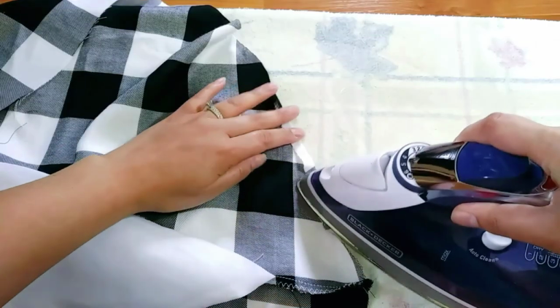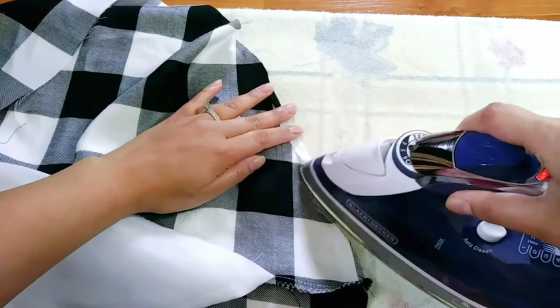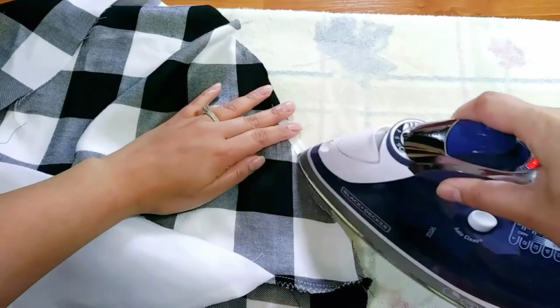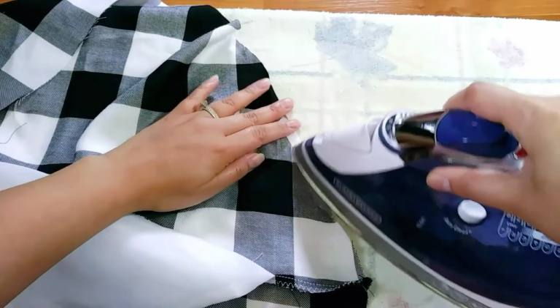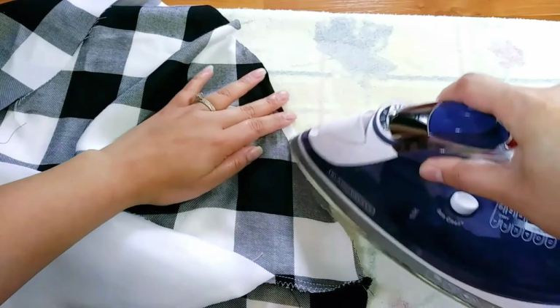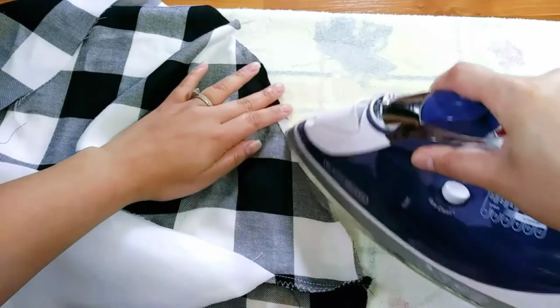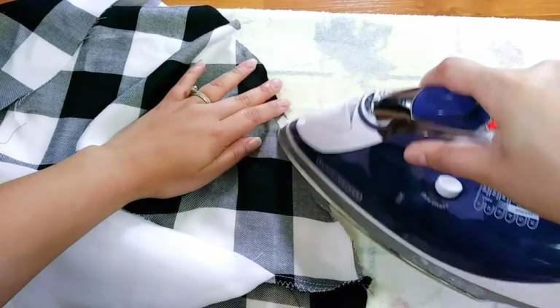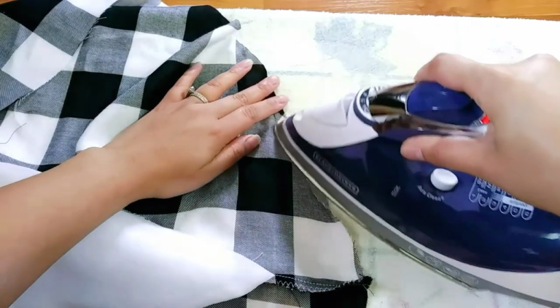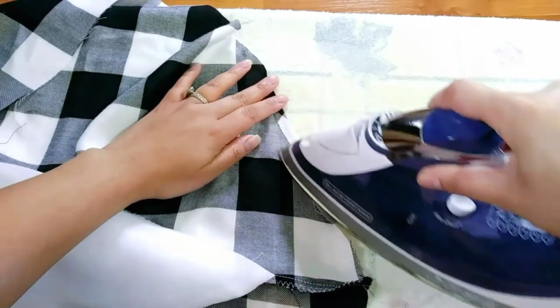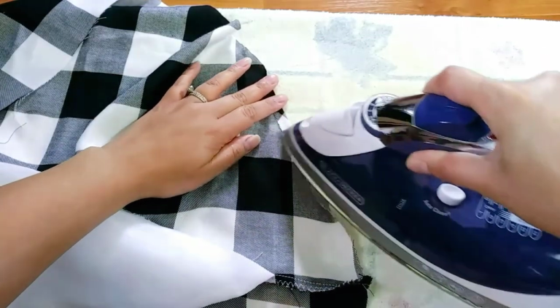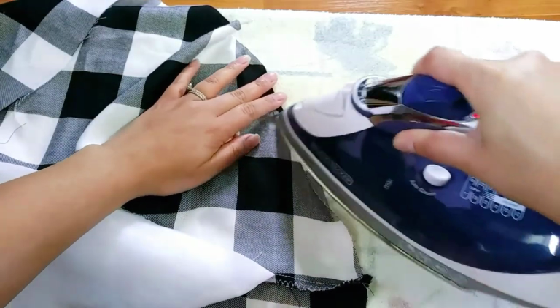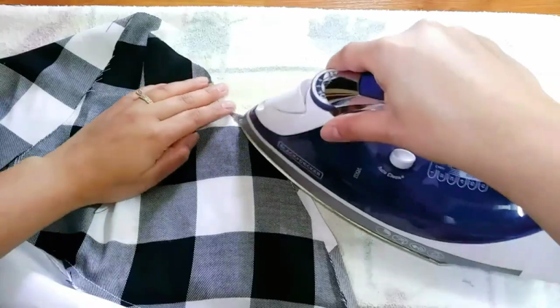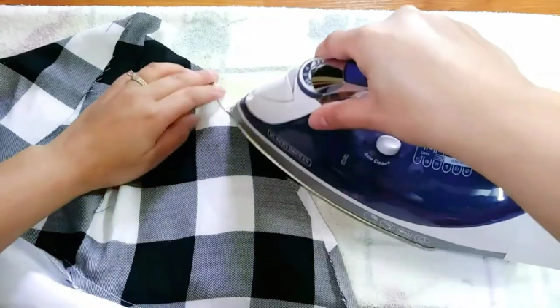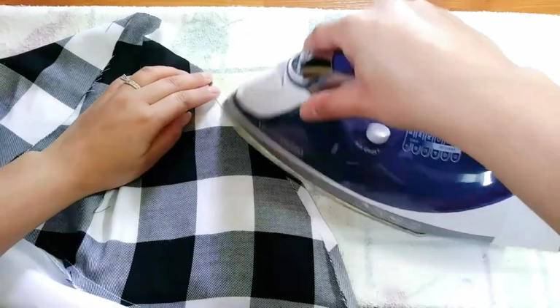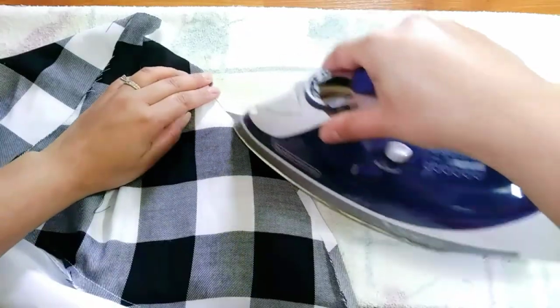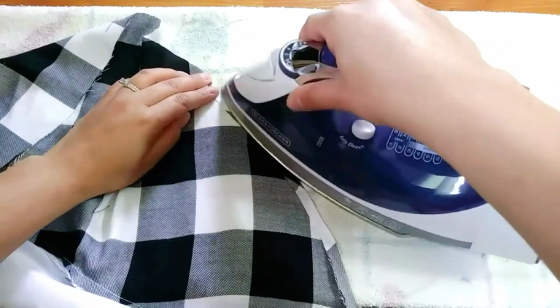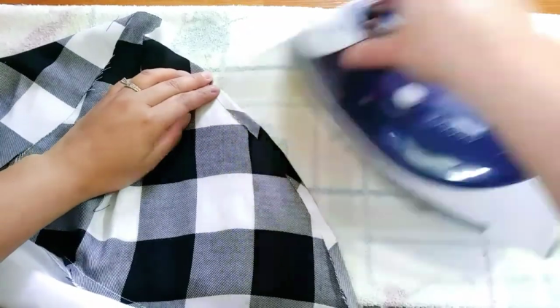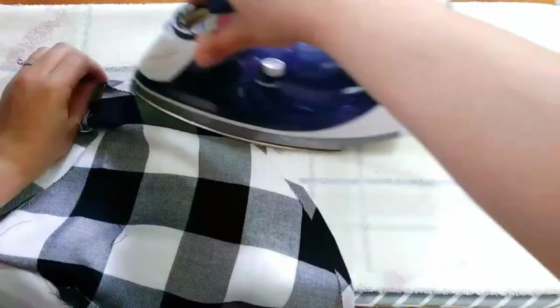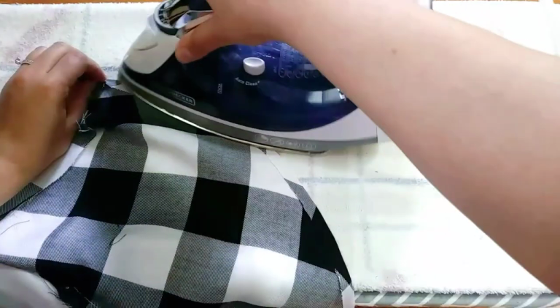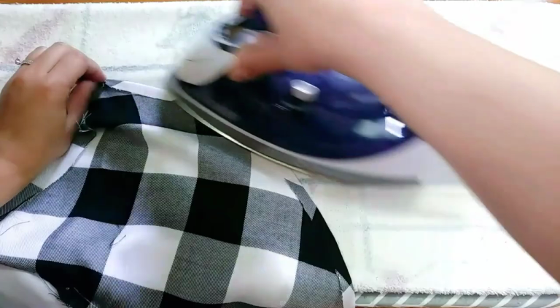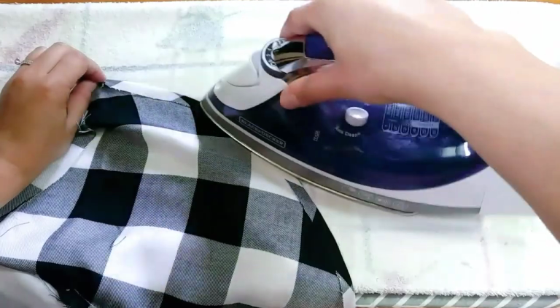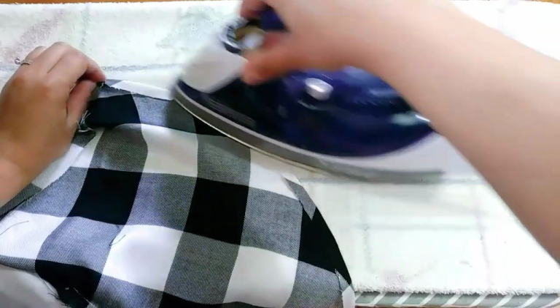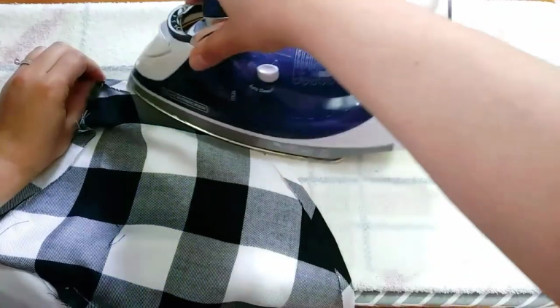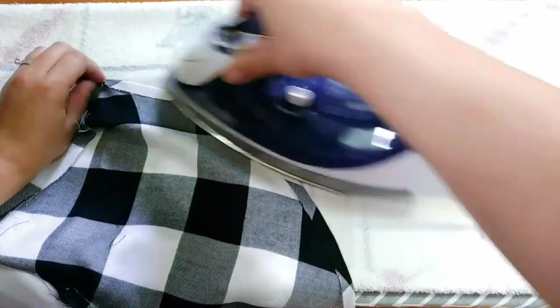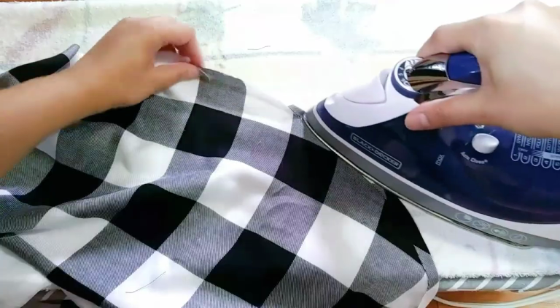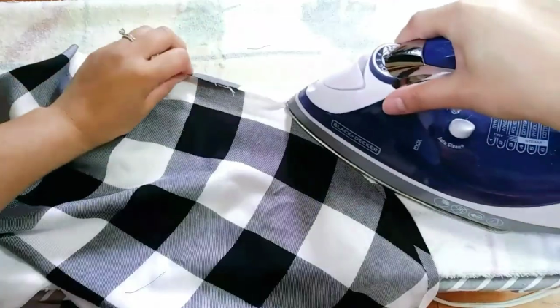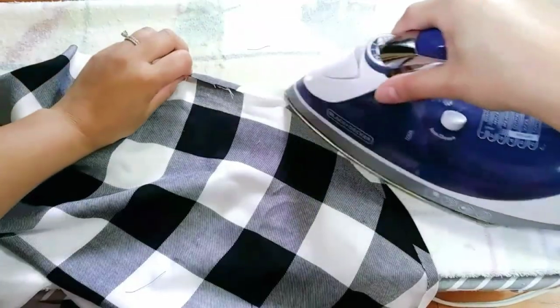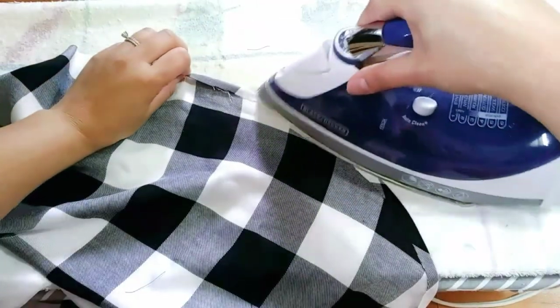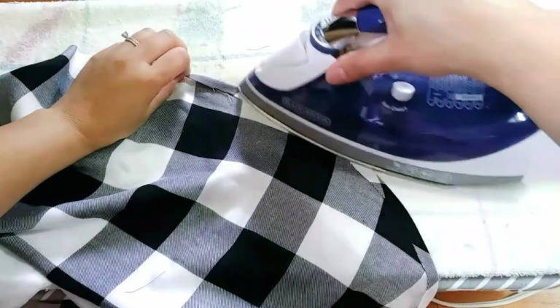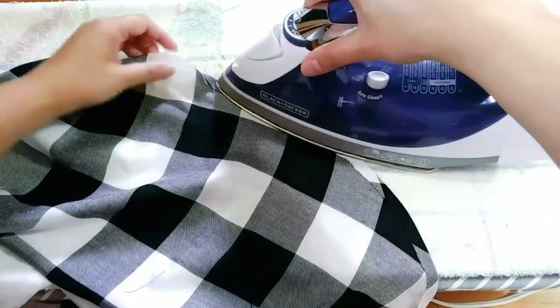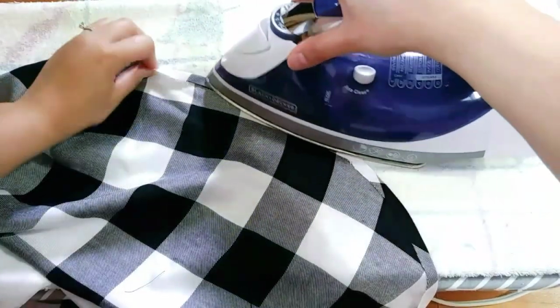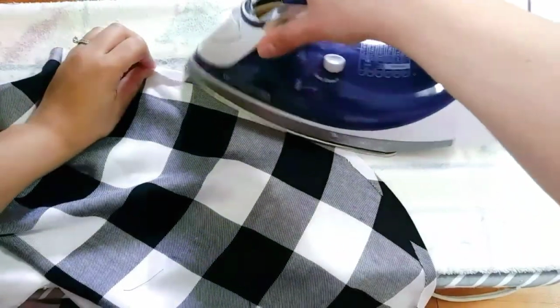If you feel comfortable hemming the raw edges without pressing first, then go for it. But I can't — I am more of a beginner style.